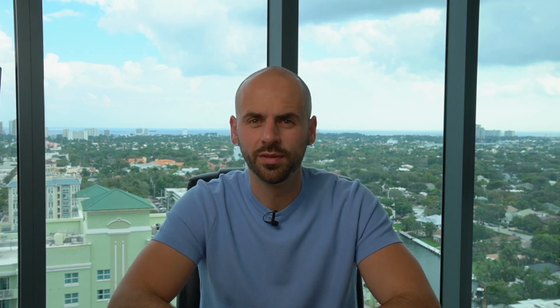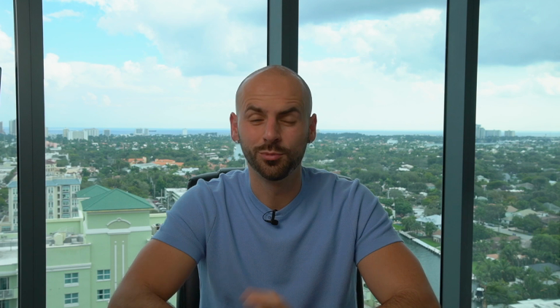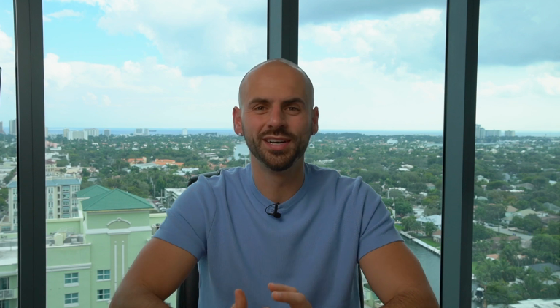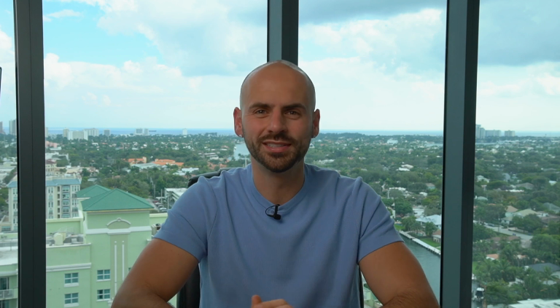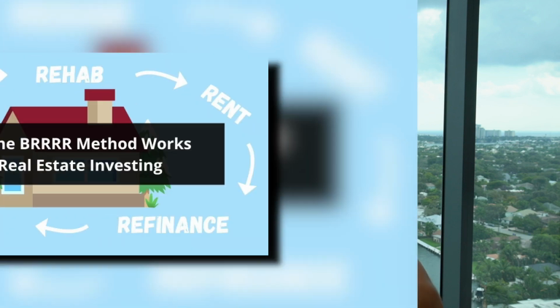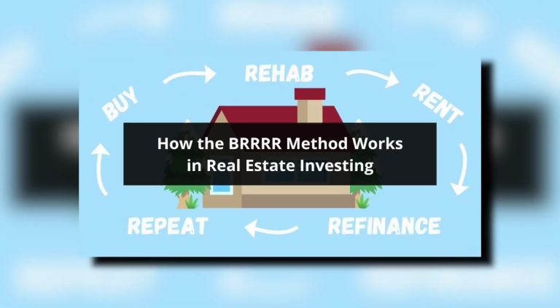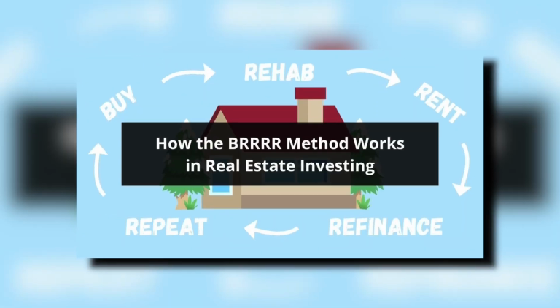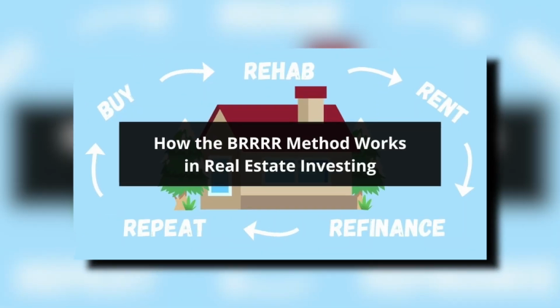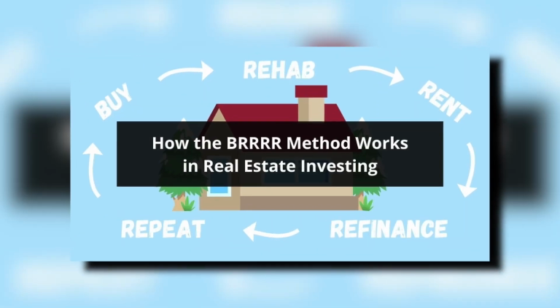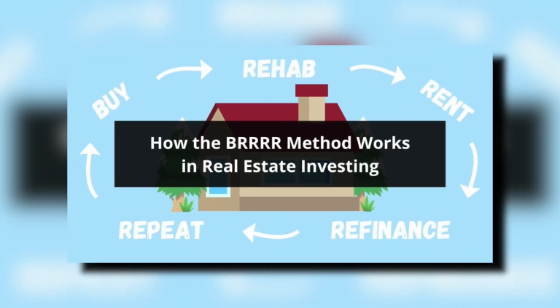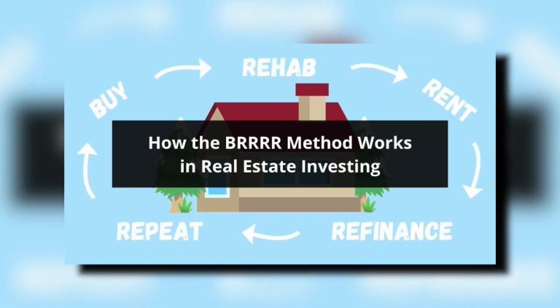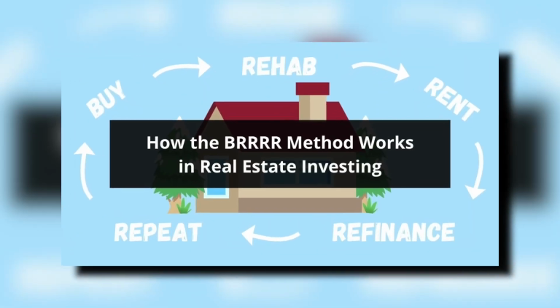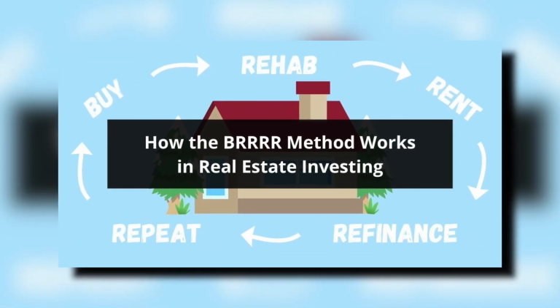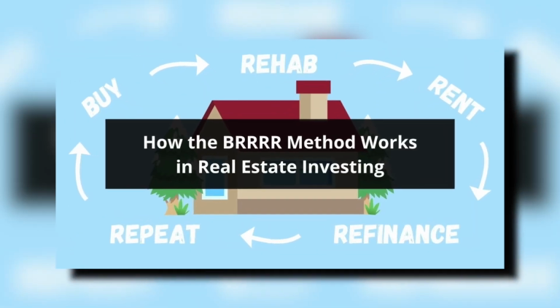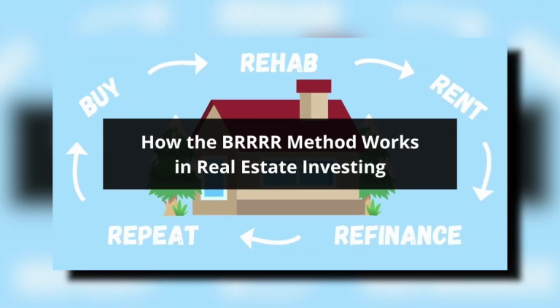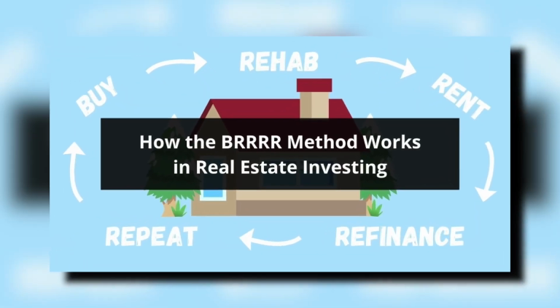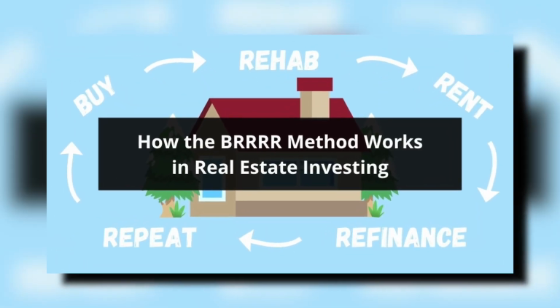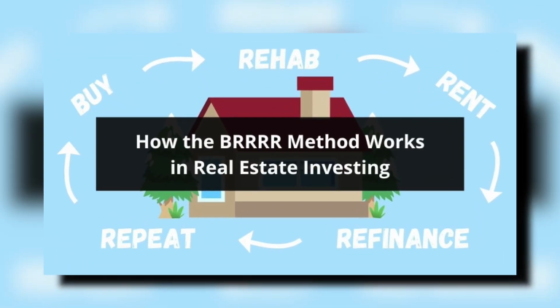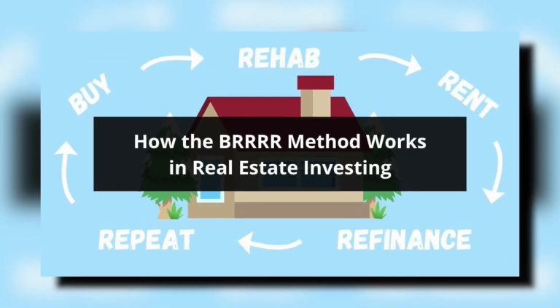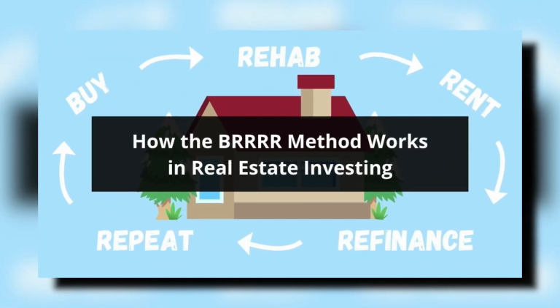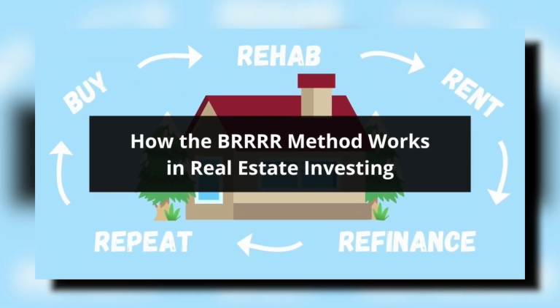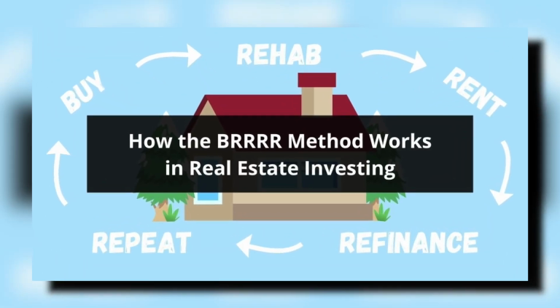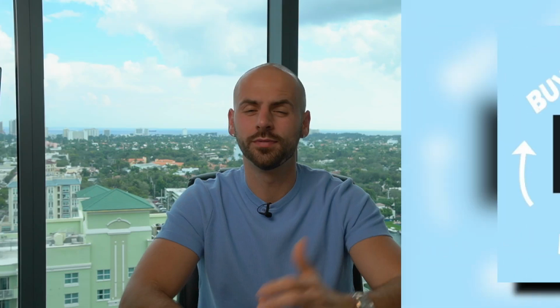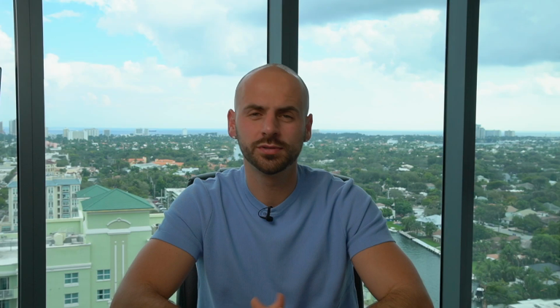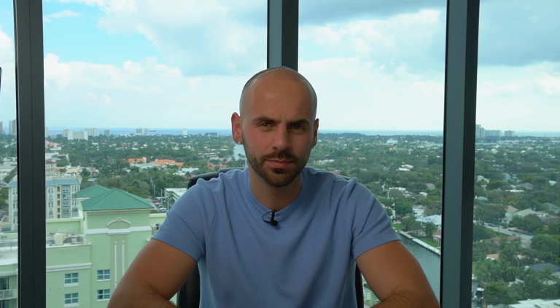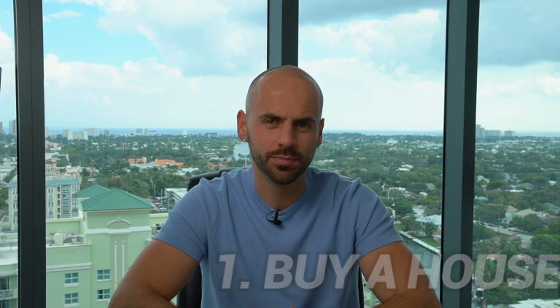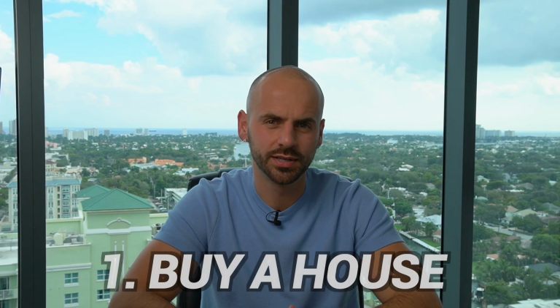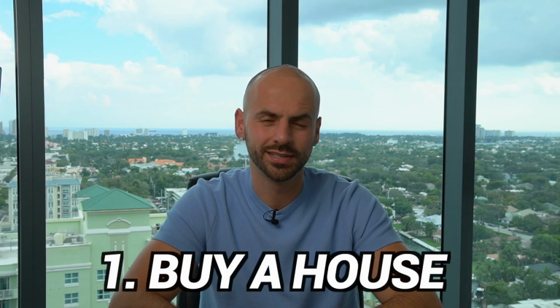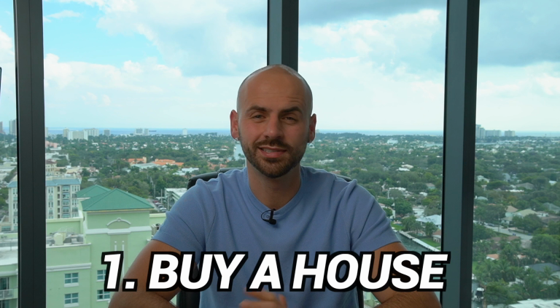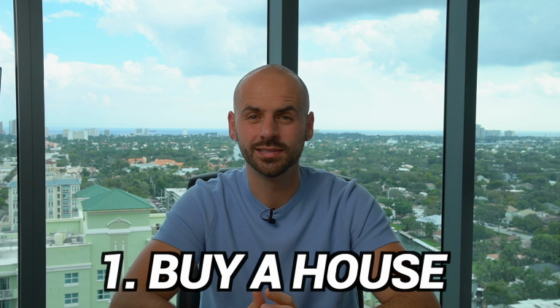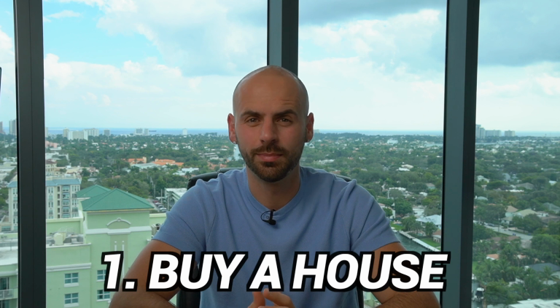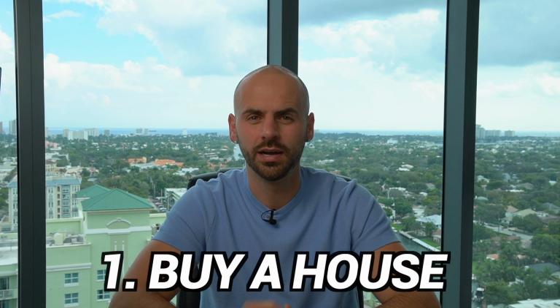So the BURR method — what is it? Buy, Renovate, Rent, Refinance, and Repeat. The first step of the process is to buy the house.